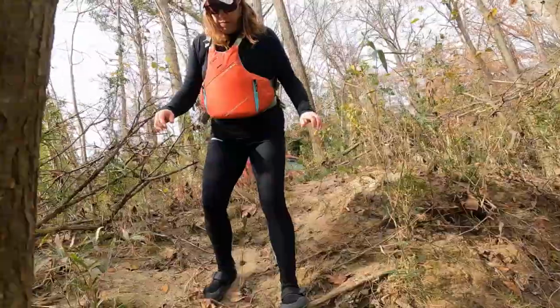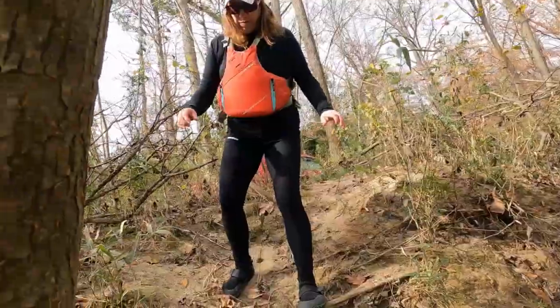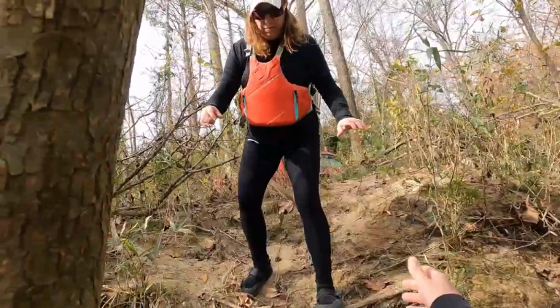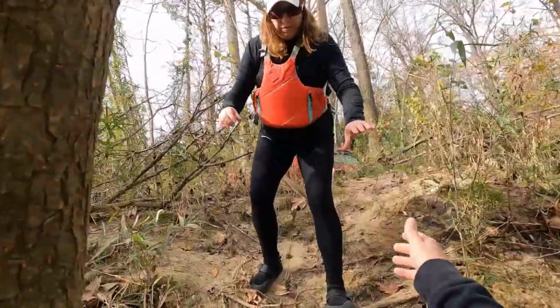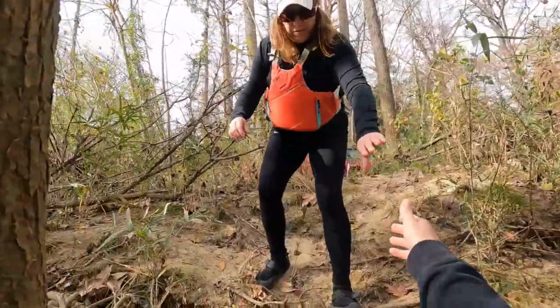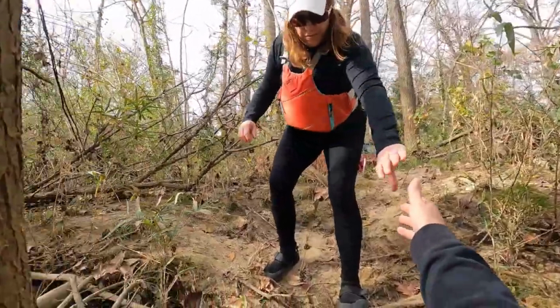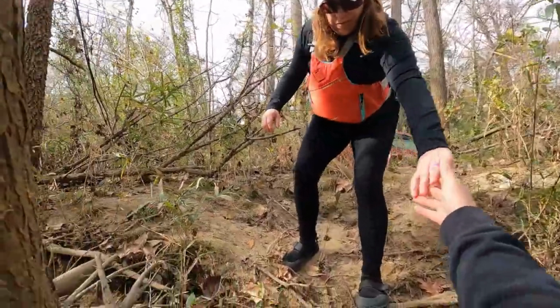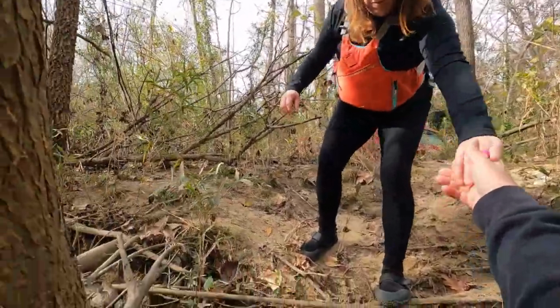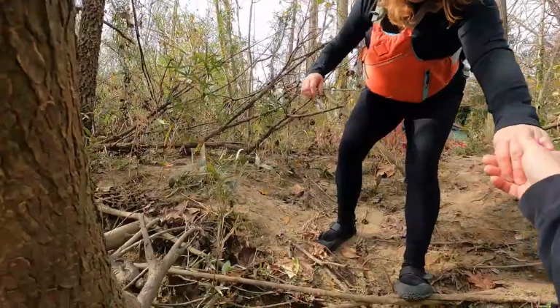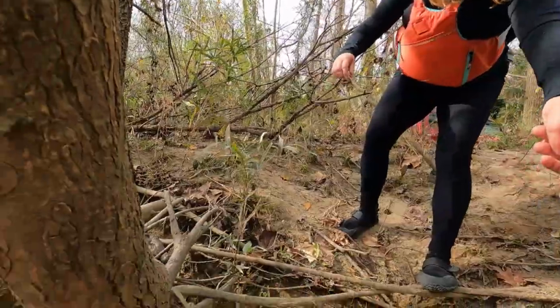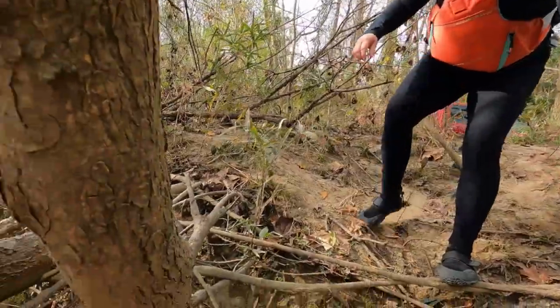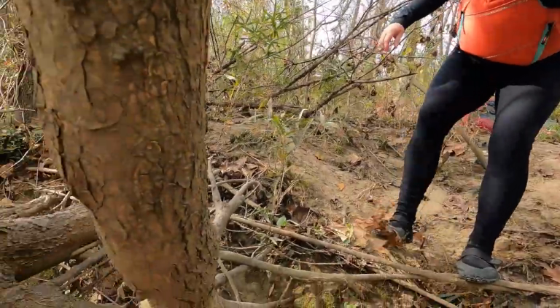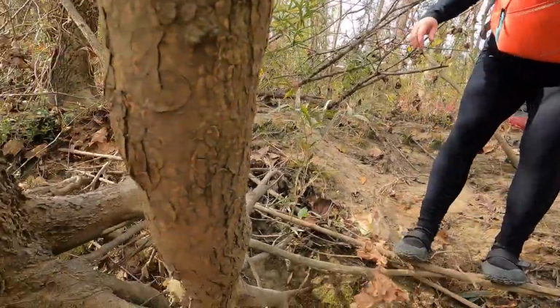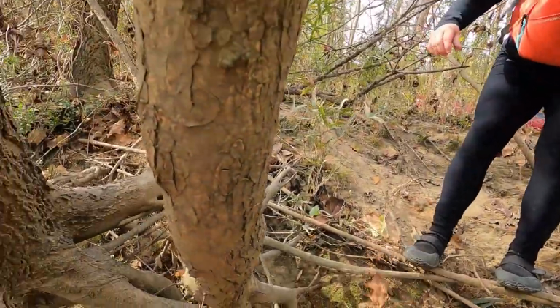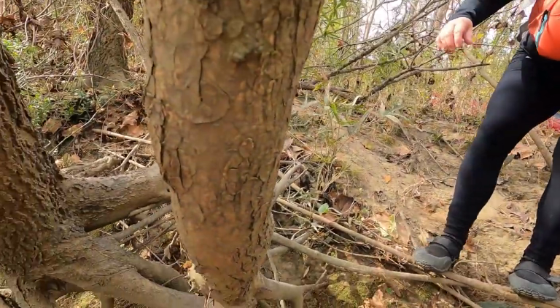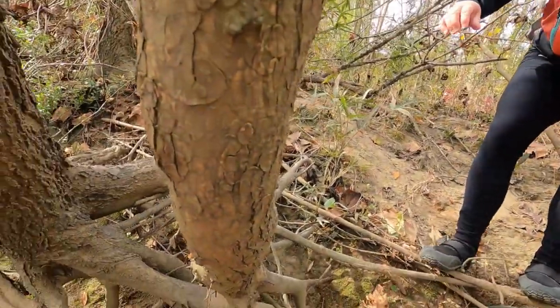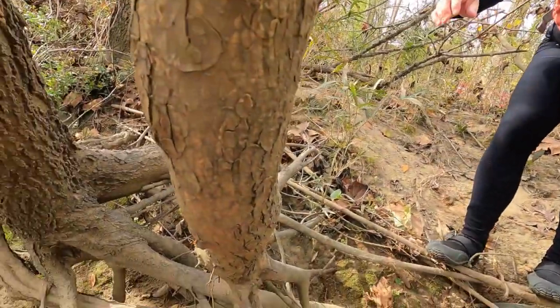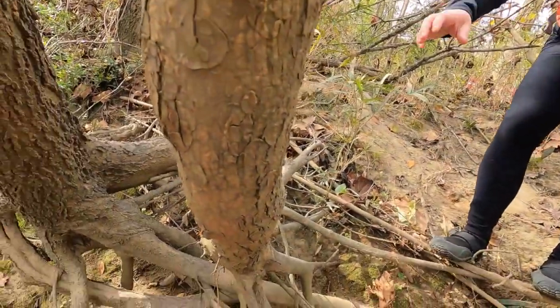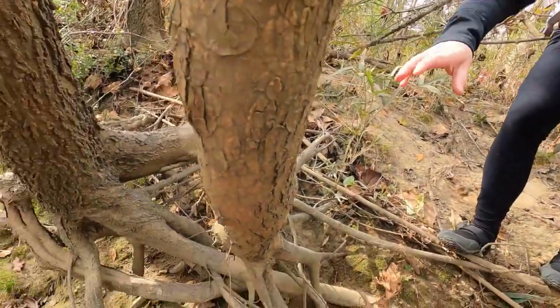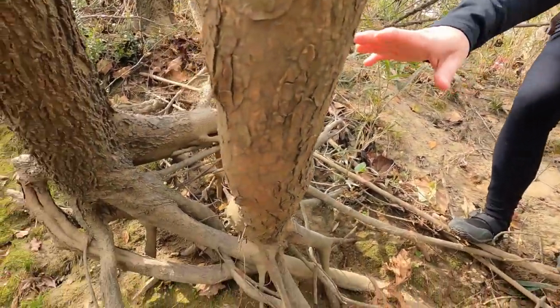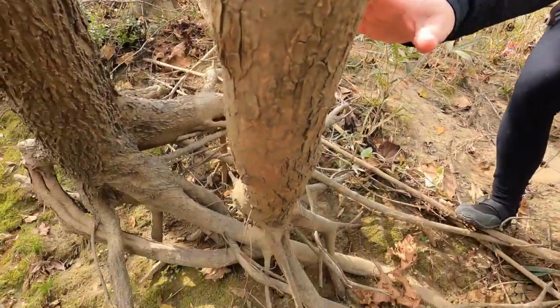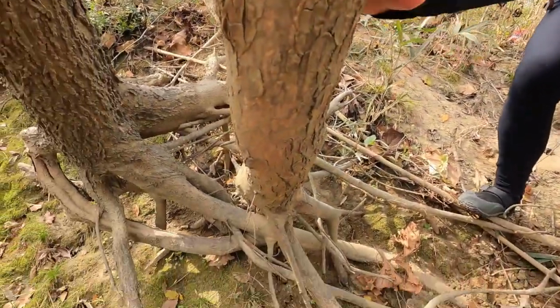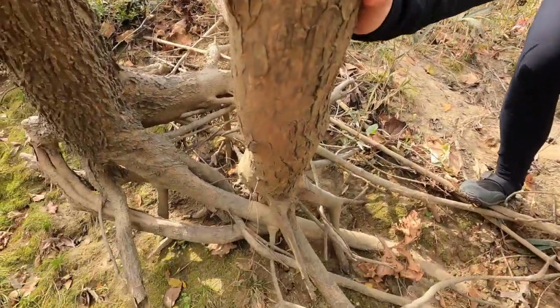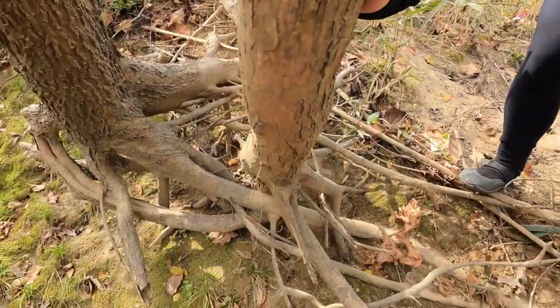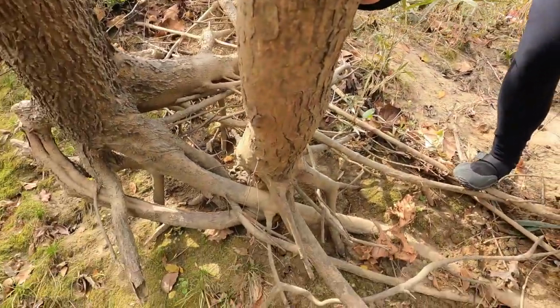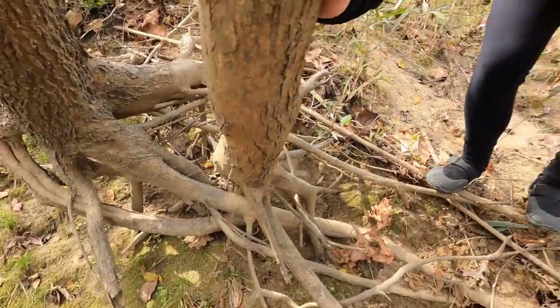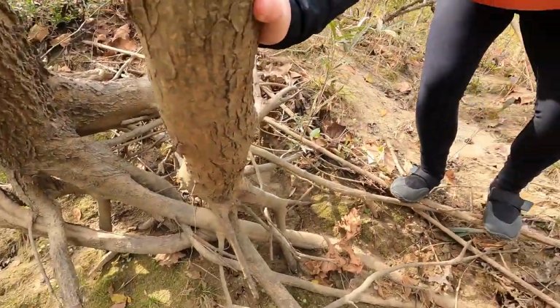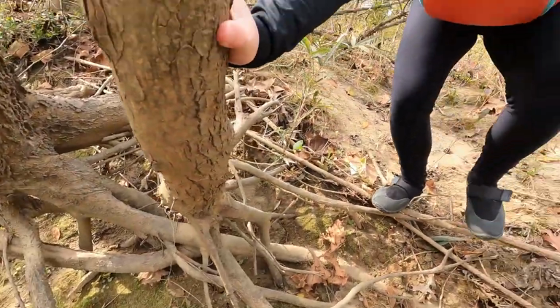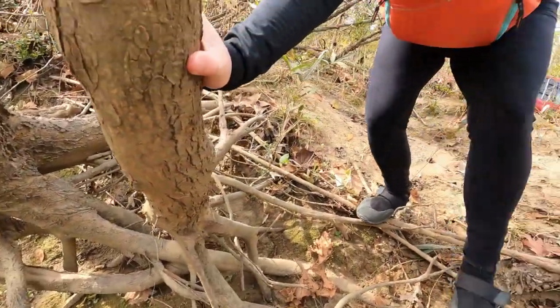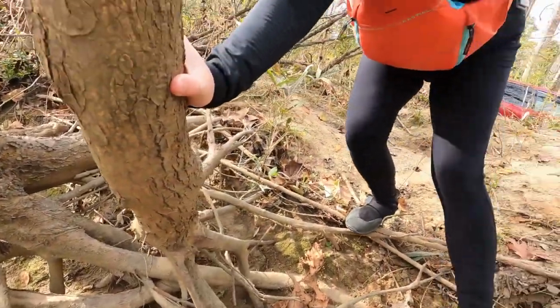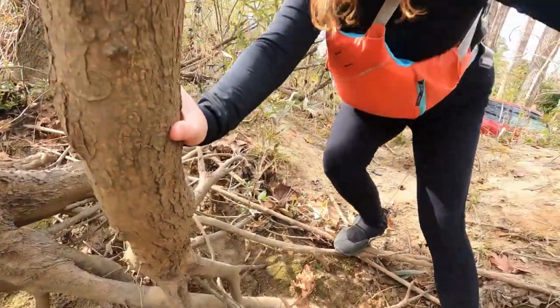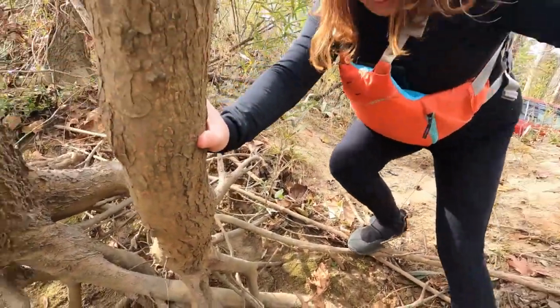Deer's been down here — see the tracks in the mud, fresh. See how they climbed up the hill.